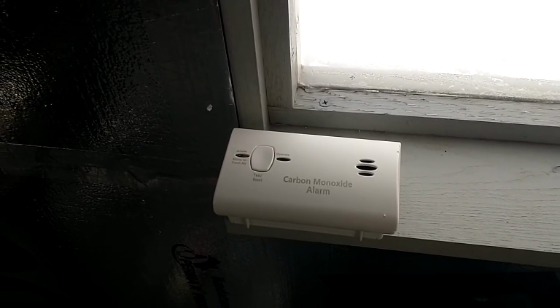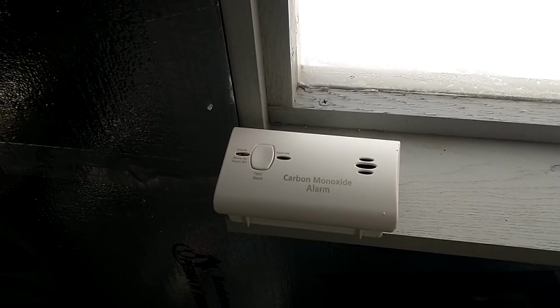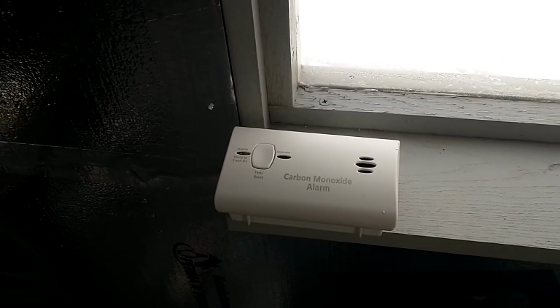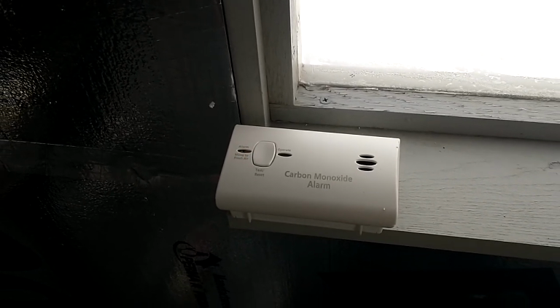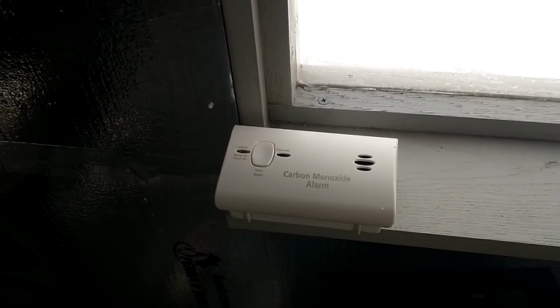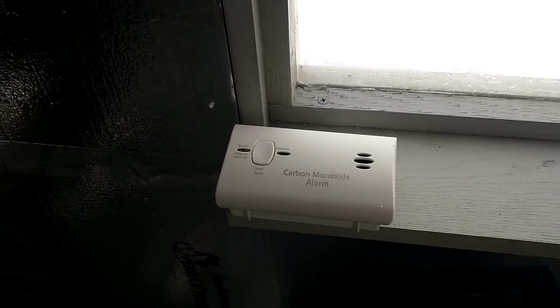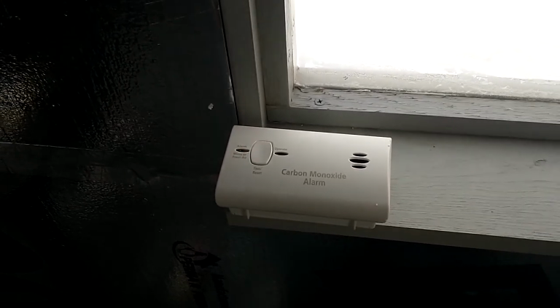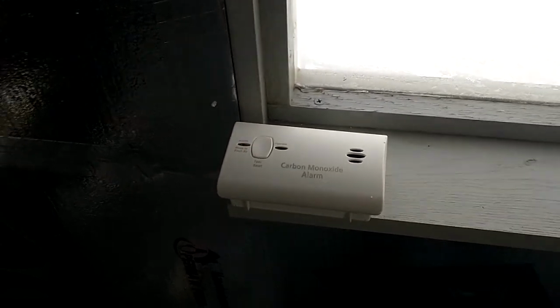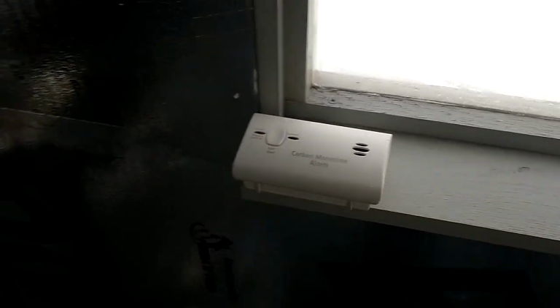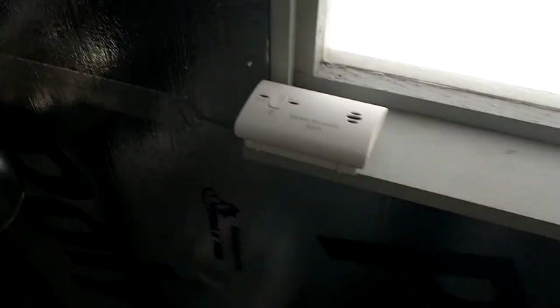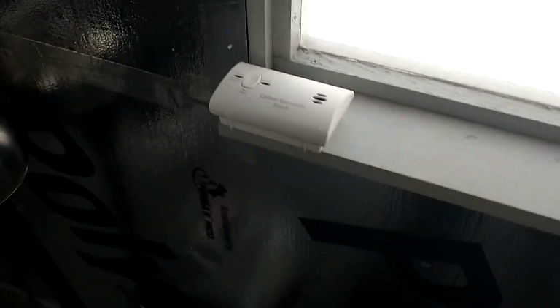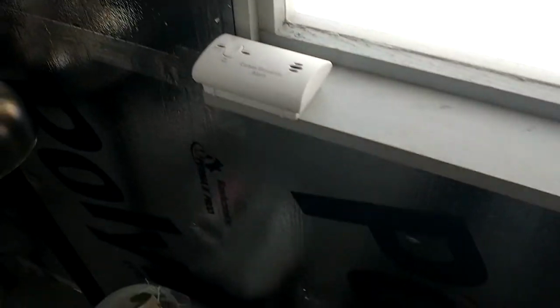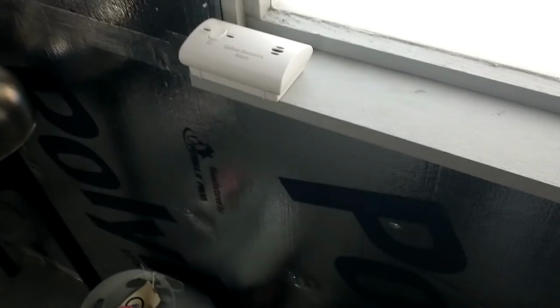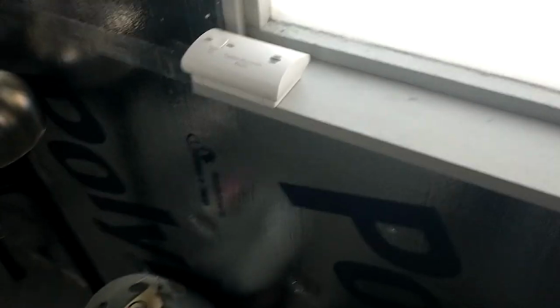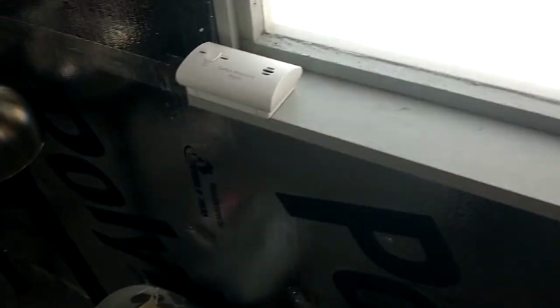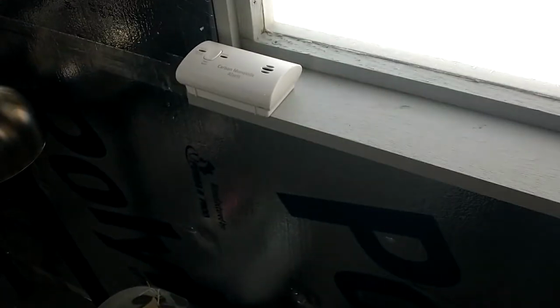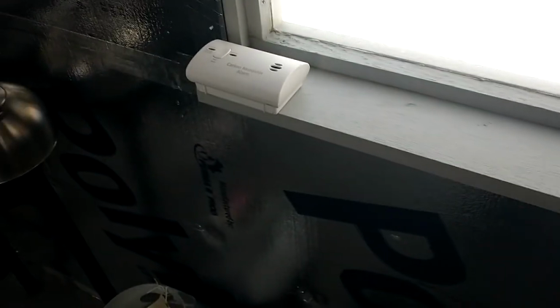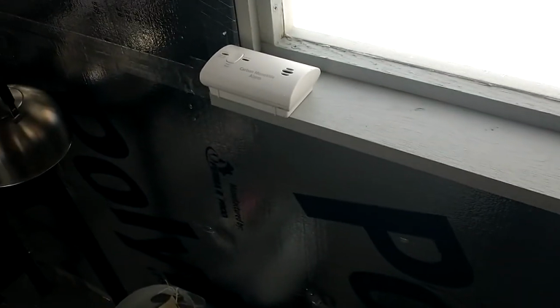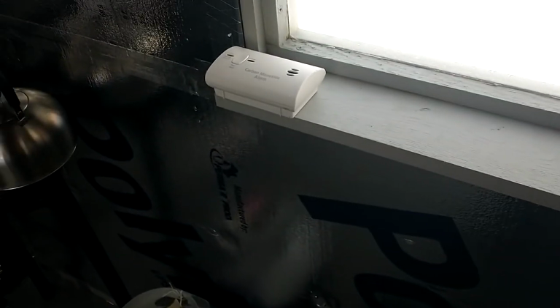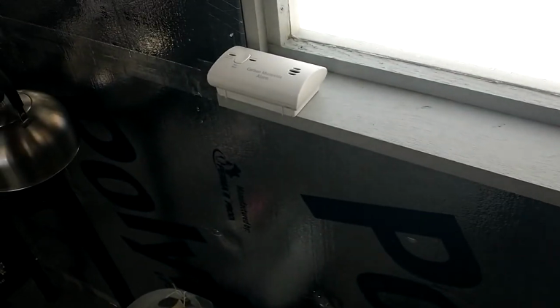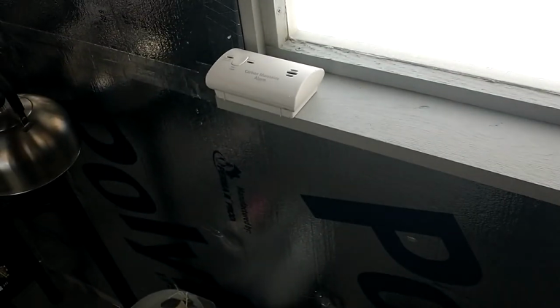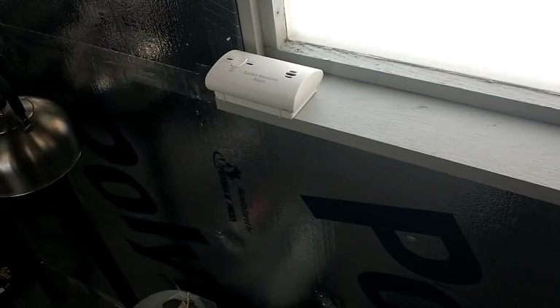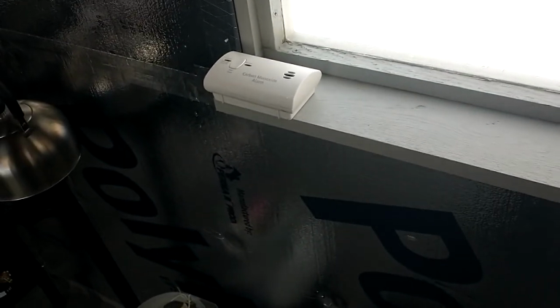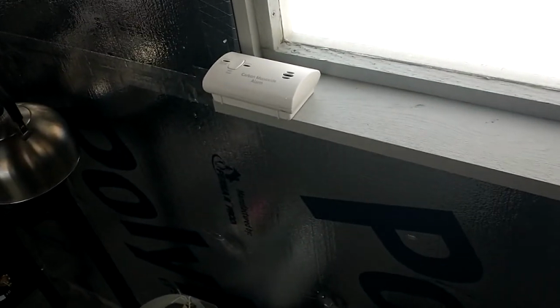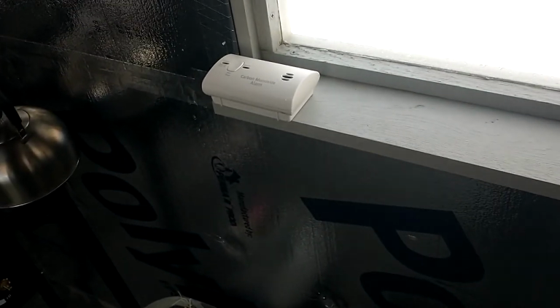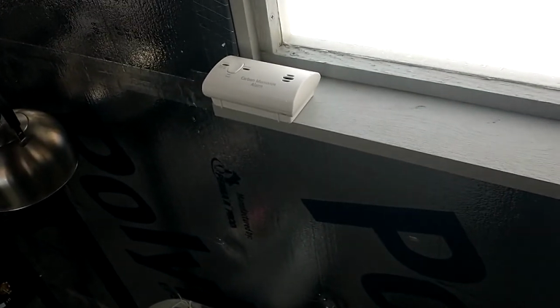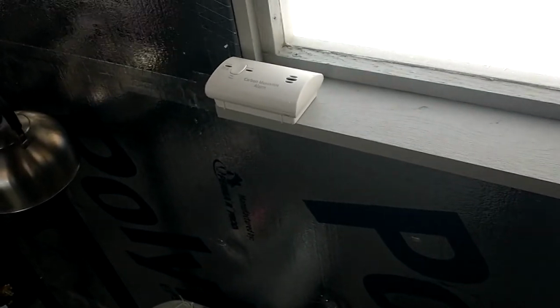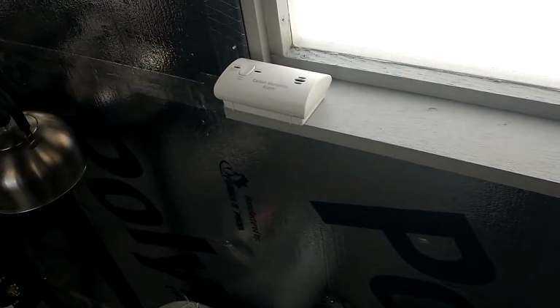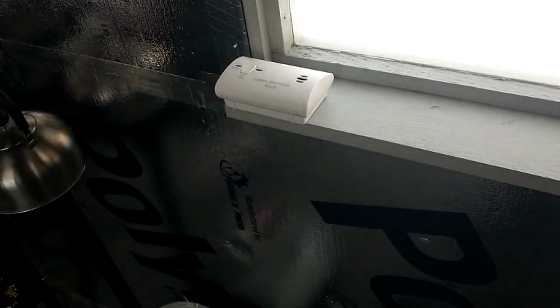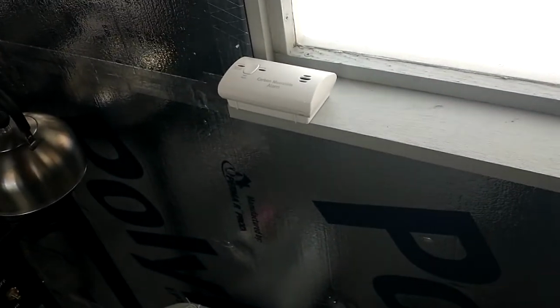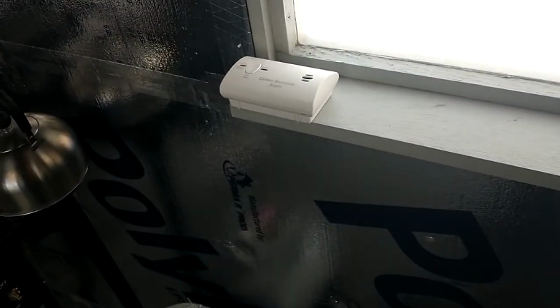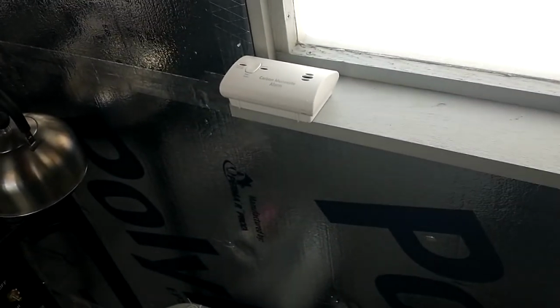Simply push the carbon monoxide detector to test it. I stayed in the shack all weekend — no issues. Tested it for a week — no issues.